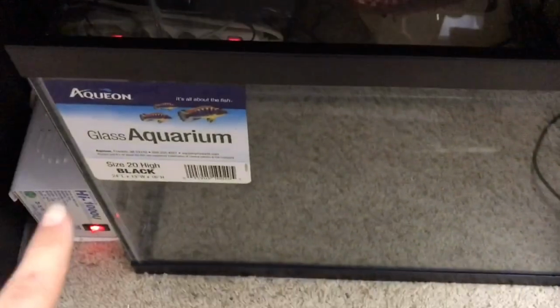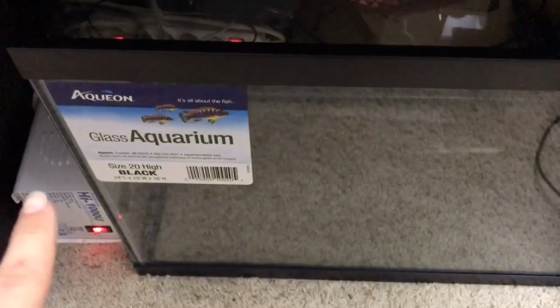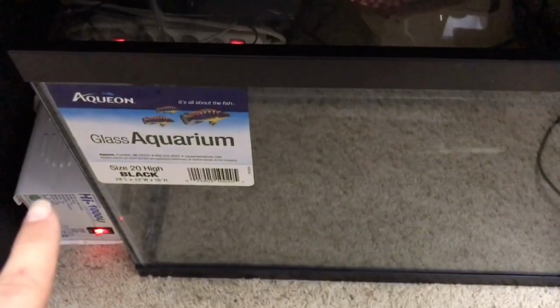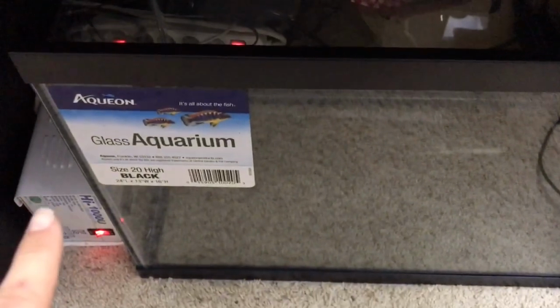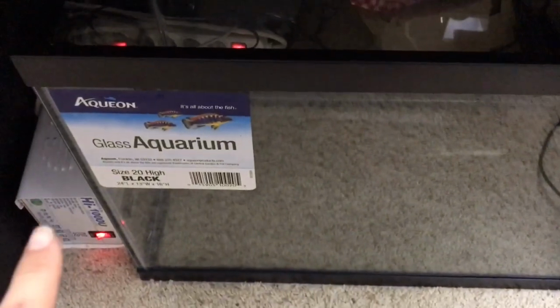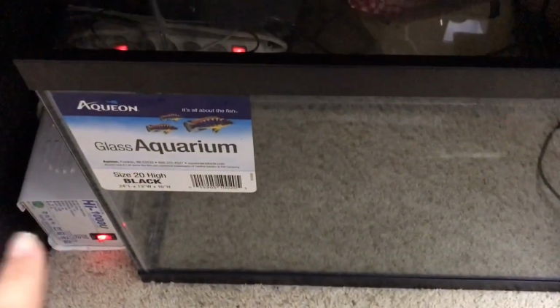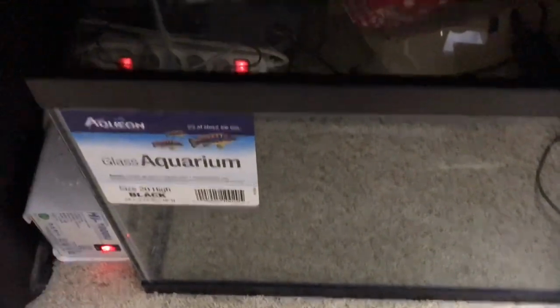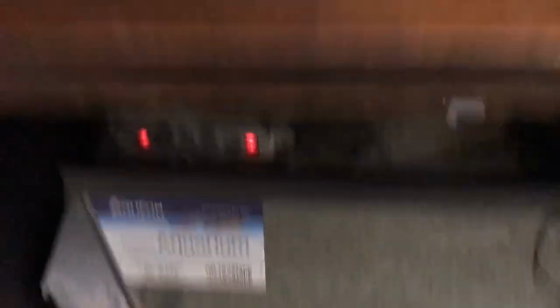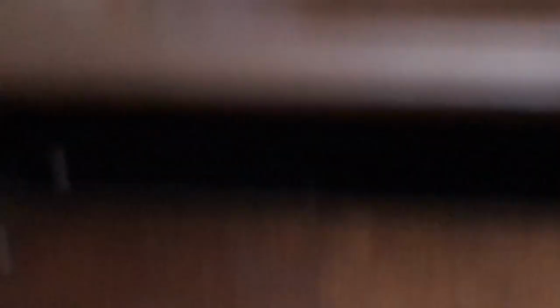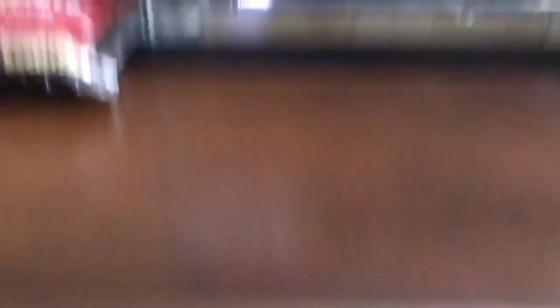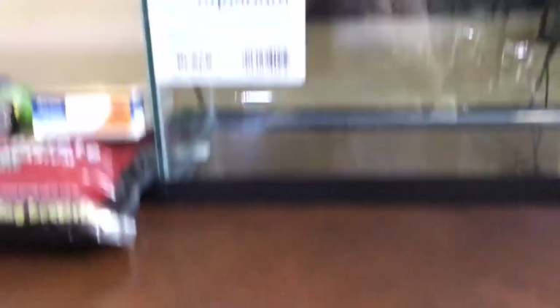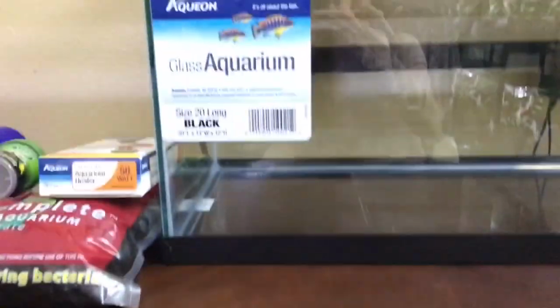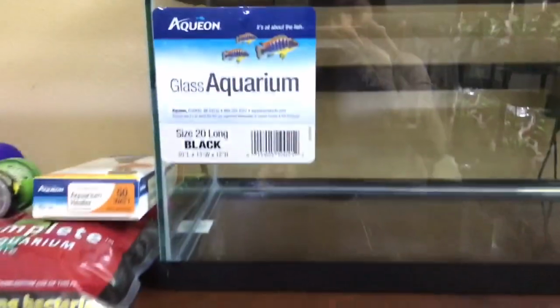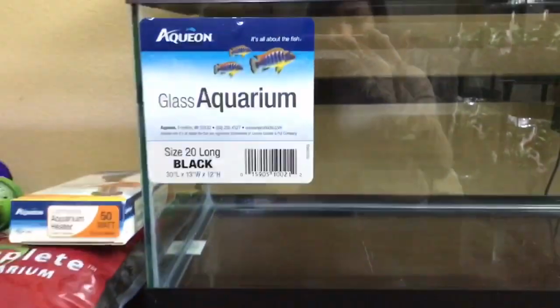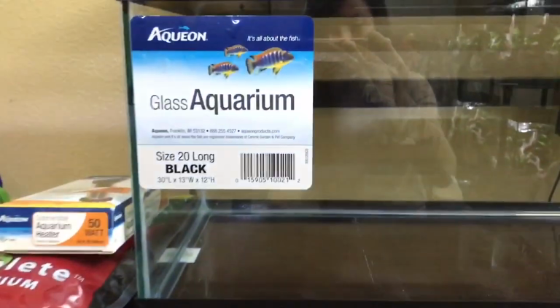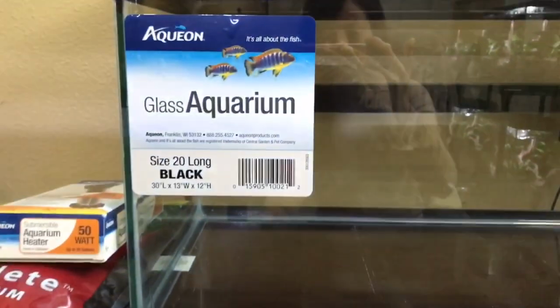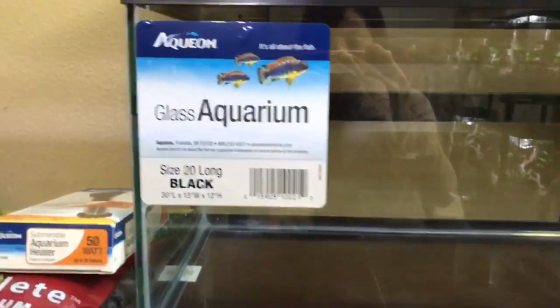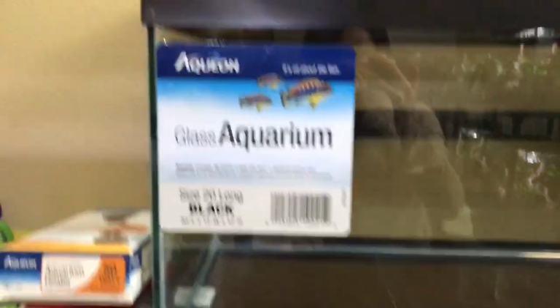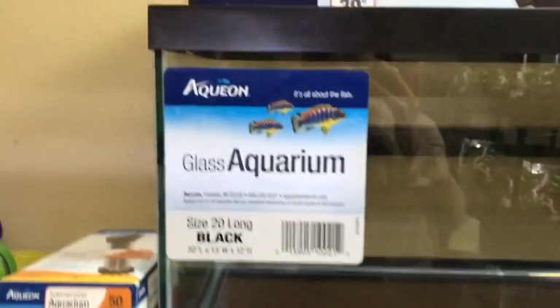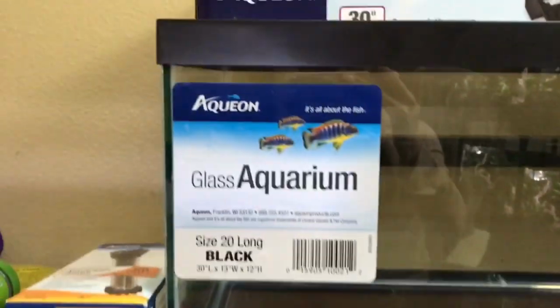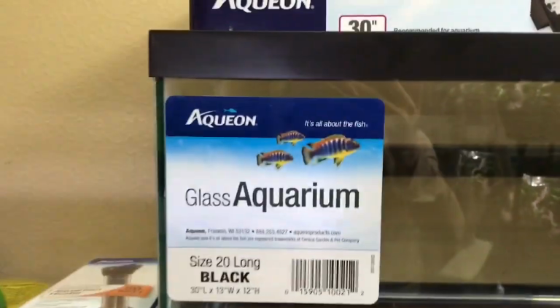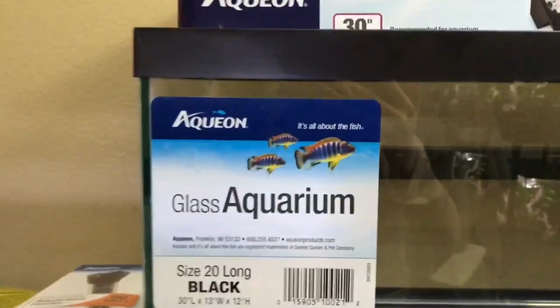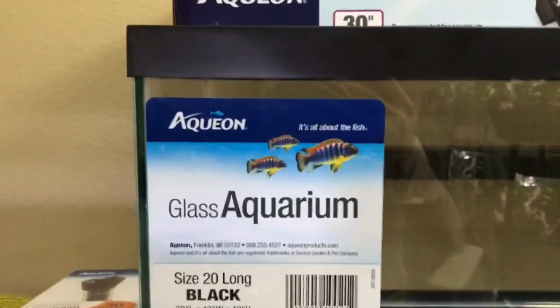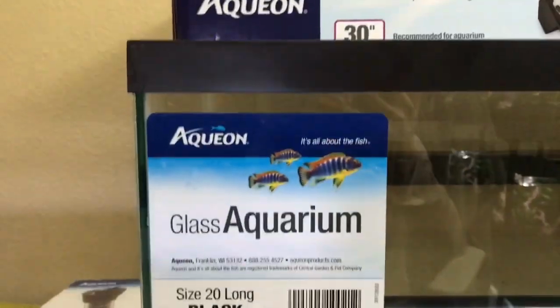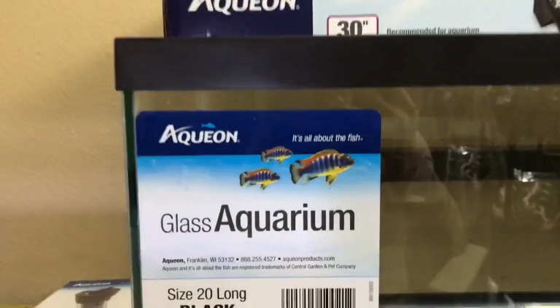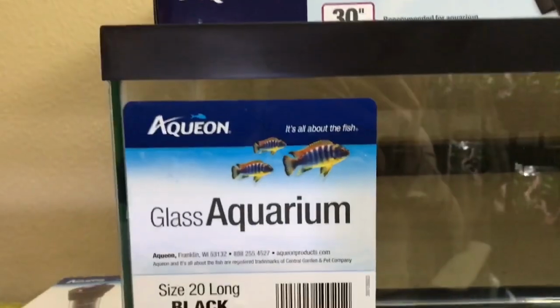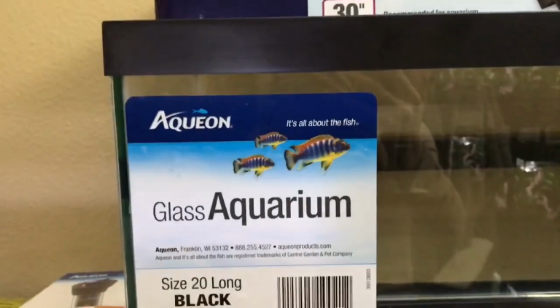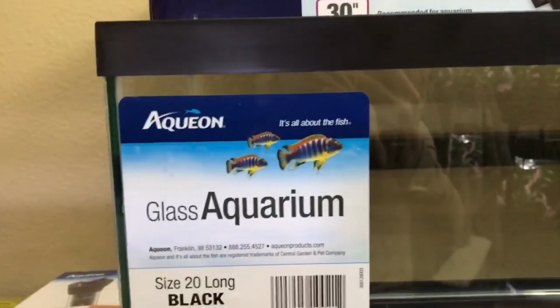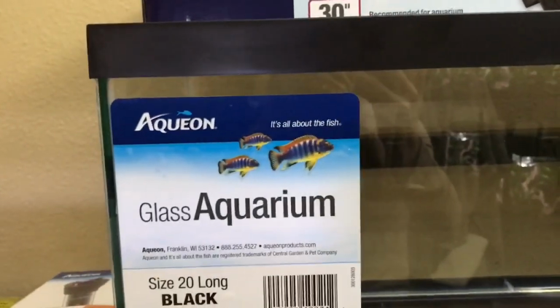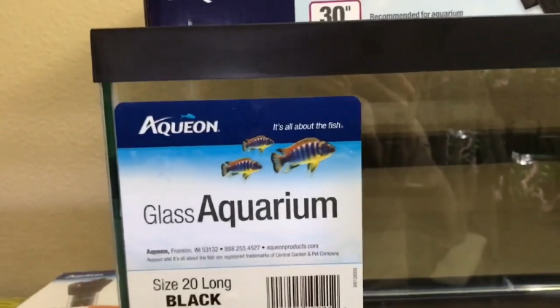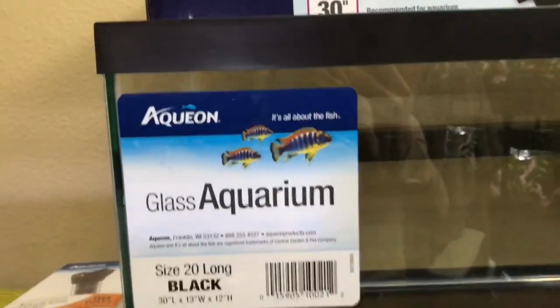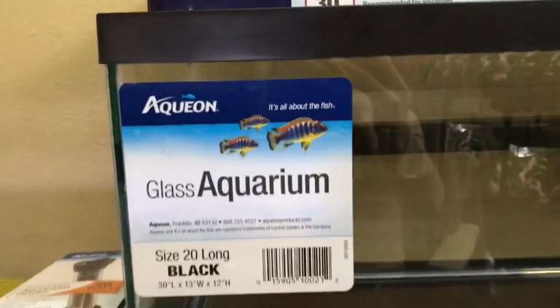So I'm going to use this as an outroad tank for my baby betas.